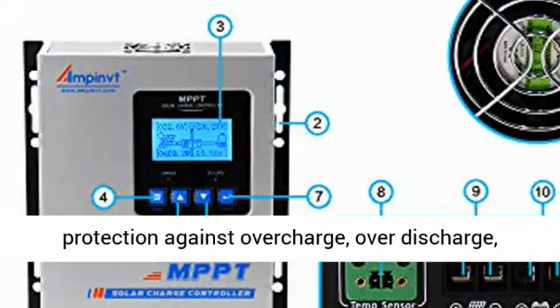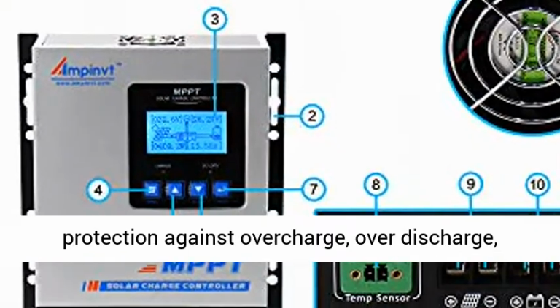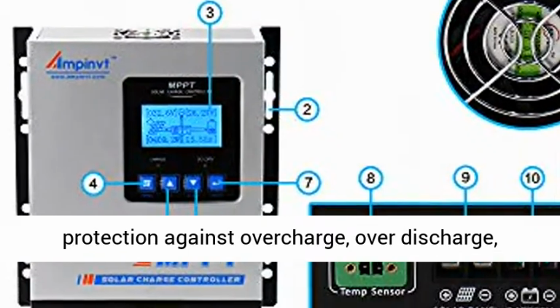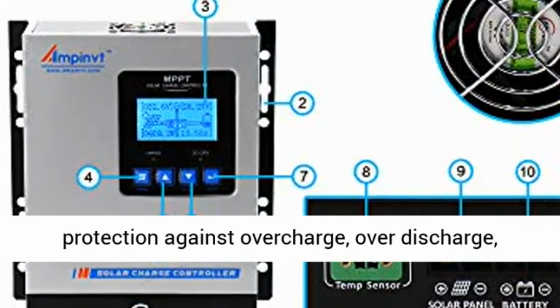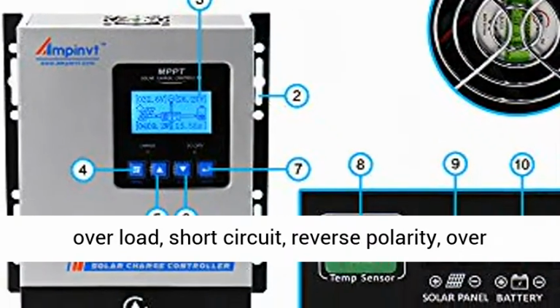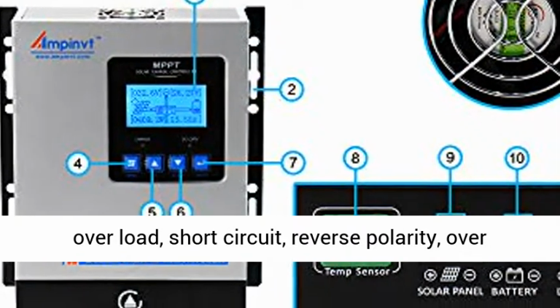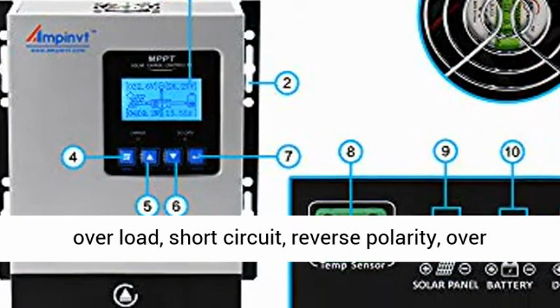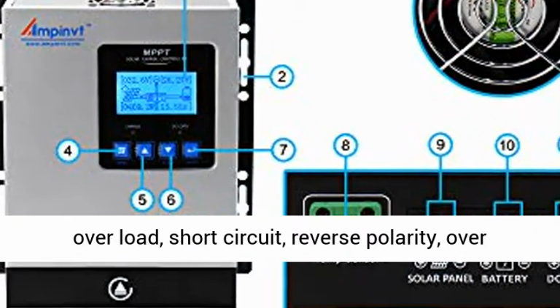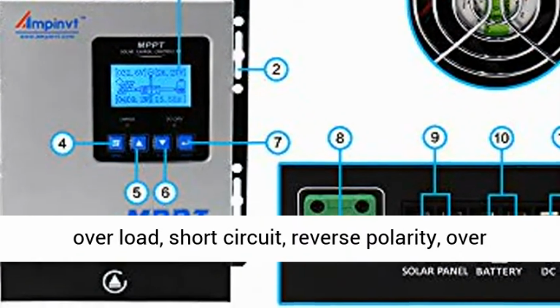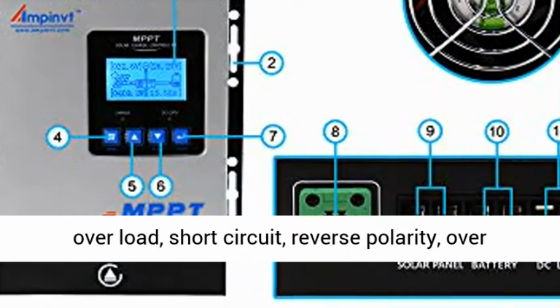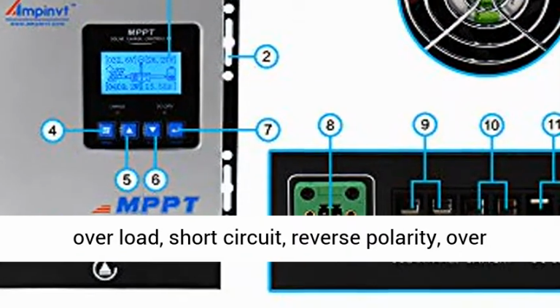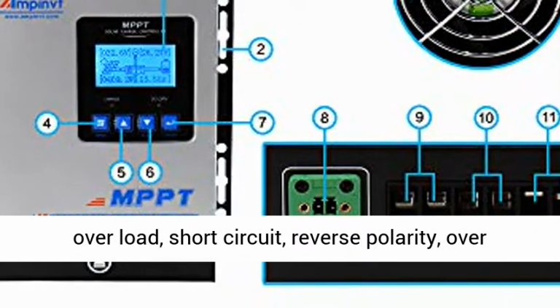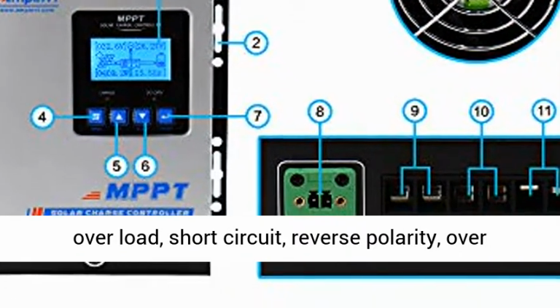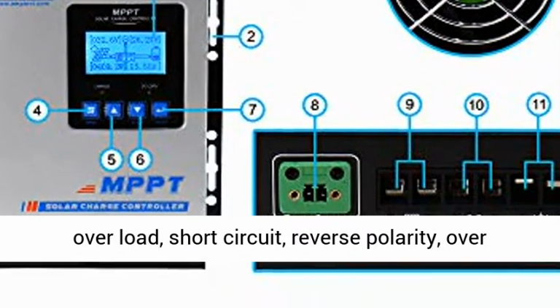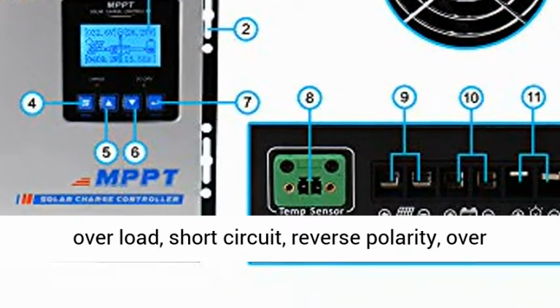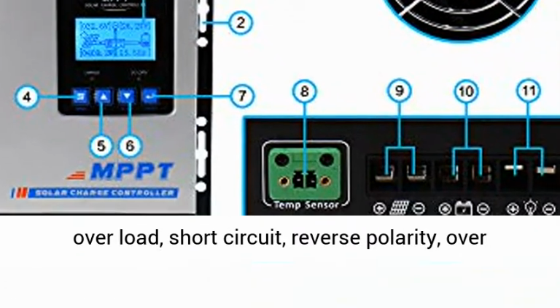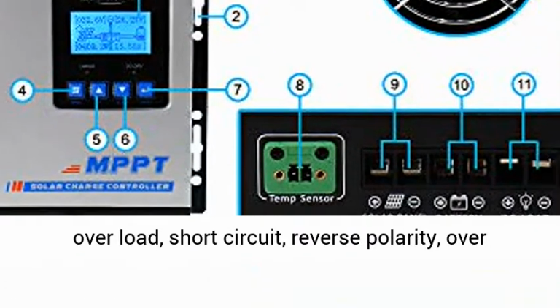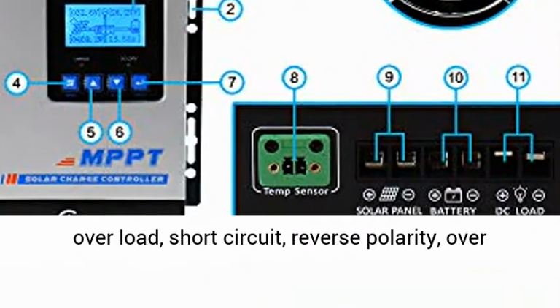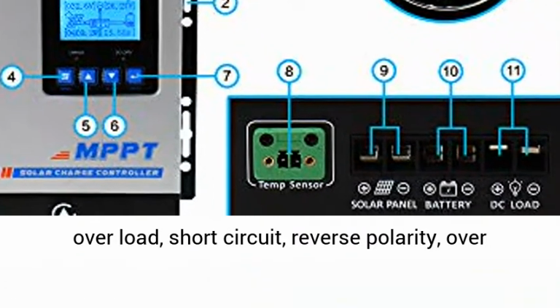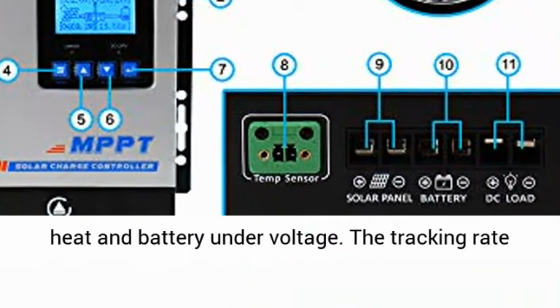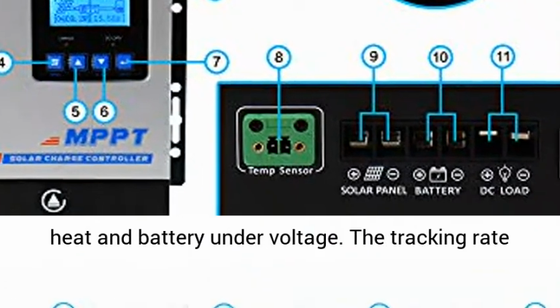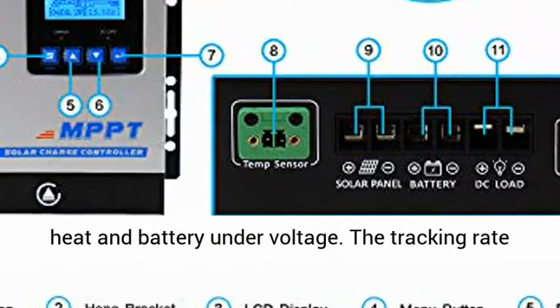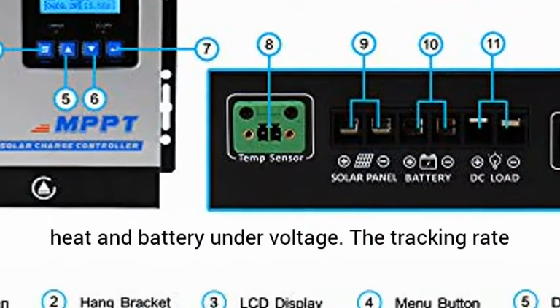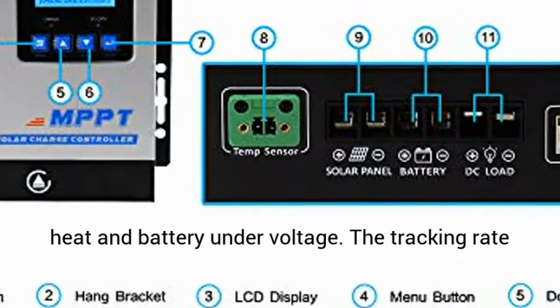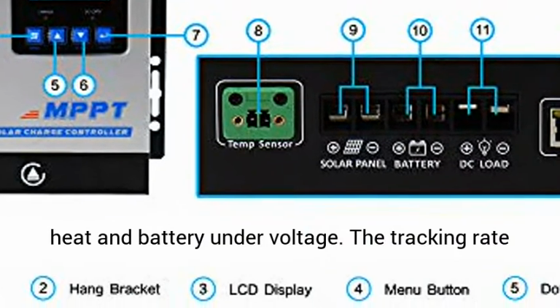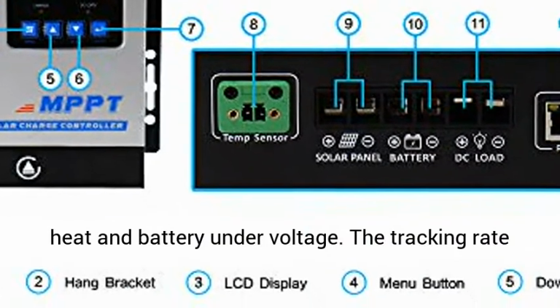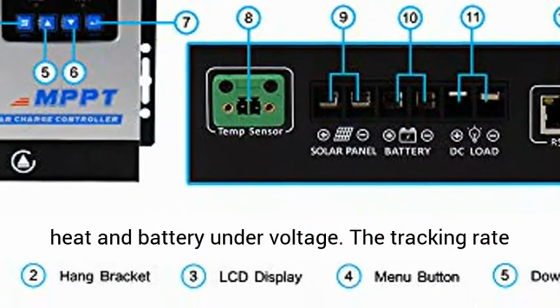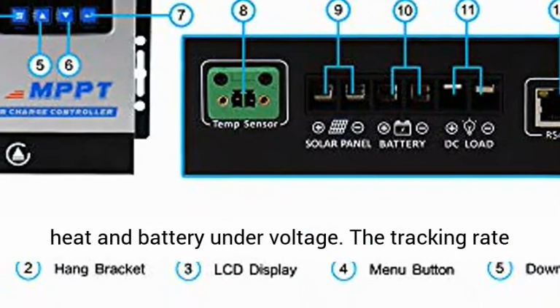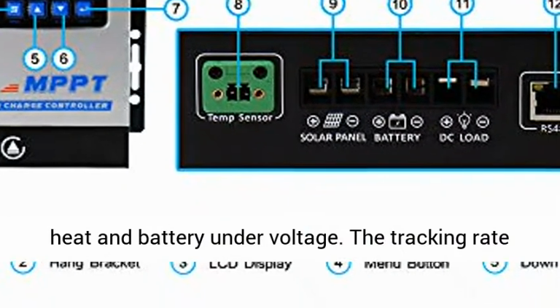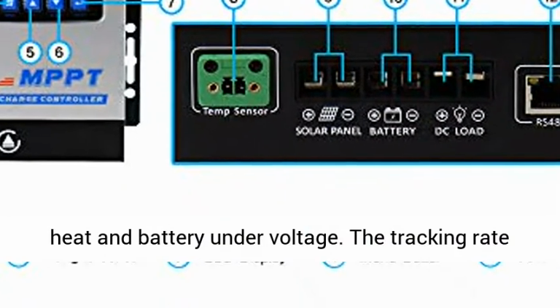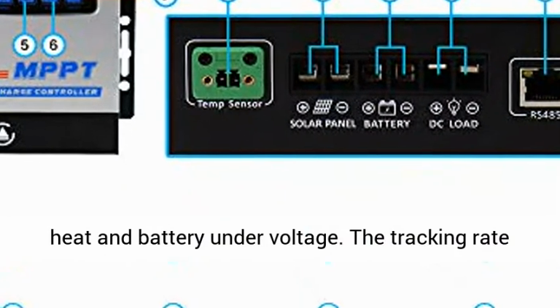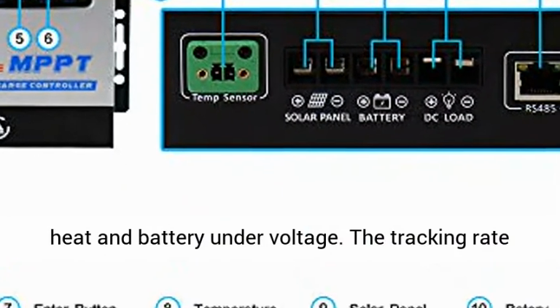Multiple protection against overcharge, over-discharge, overload, short-circuit, reverse polarity, overheat, and battery under voltage.